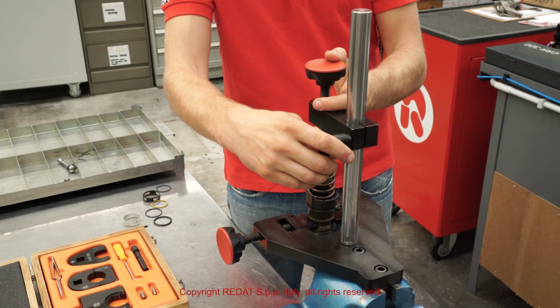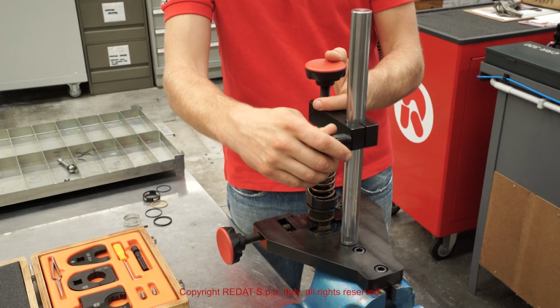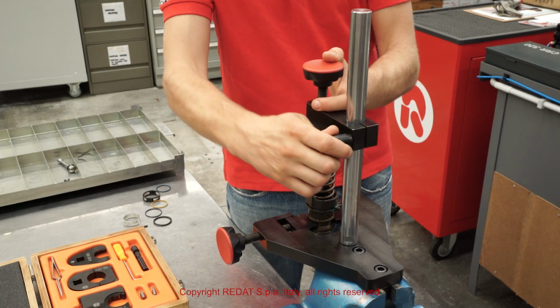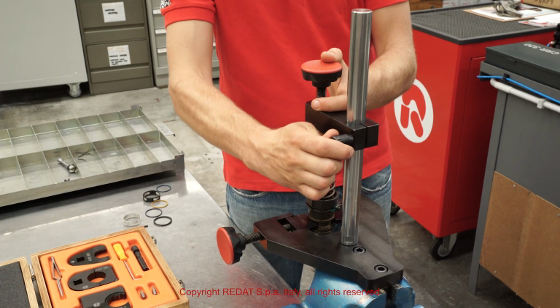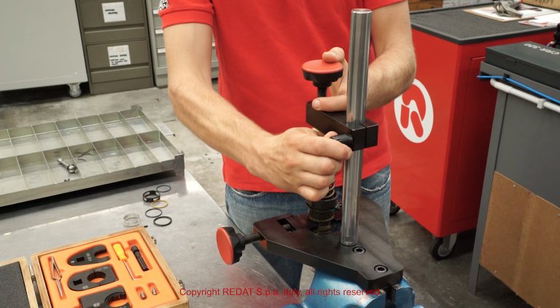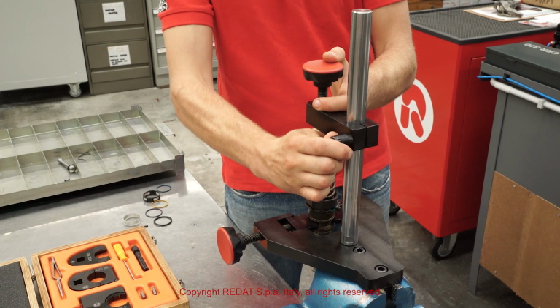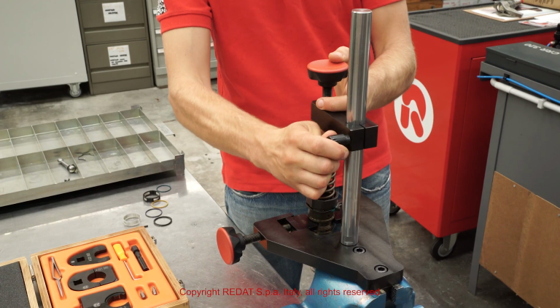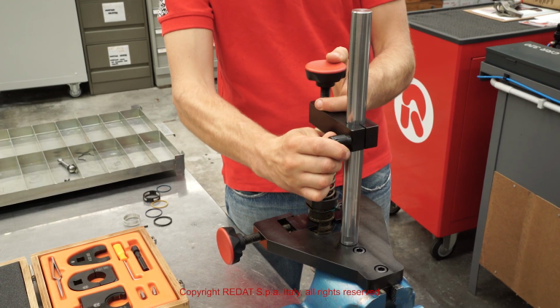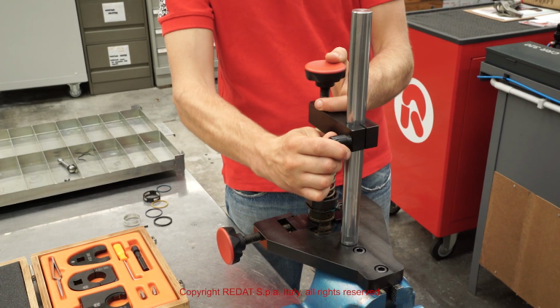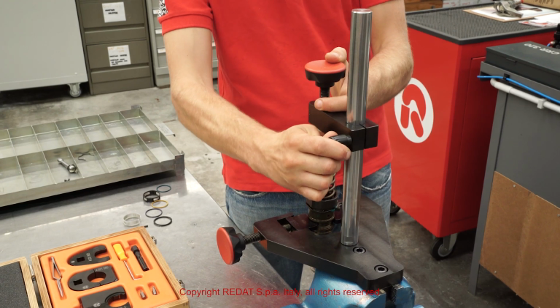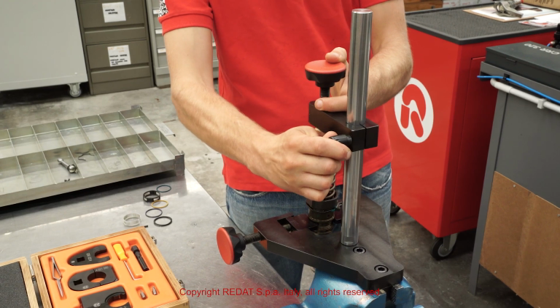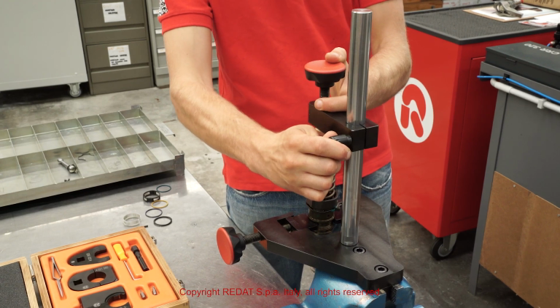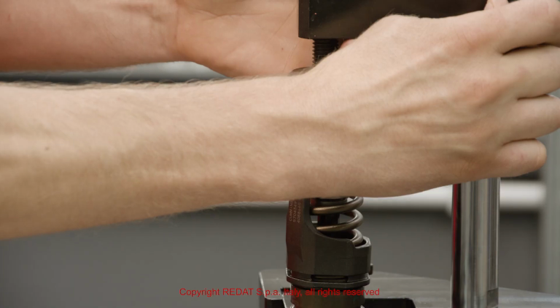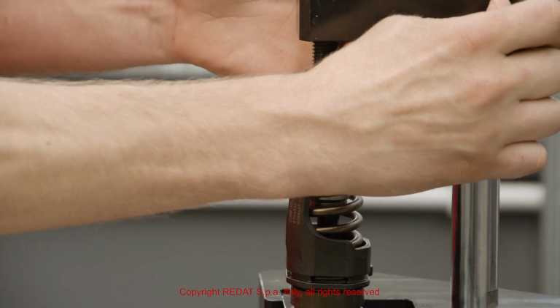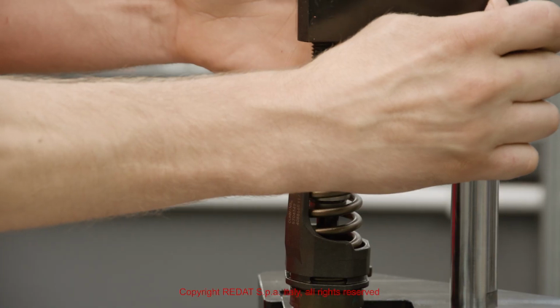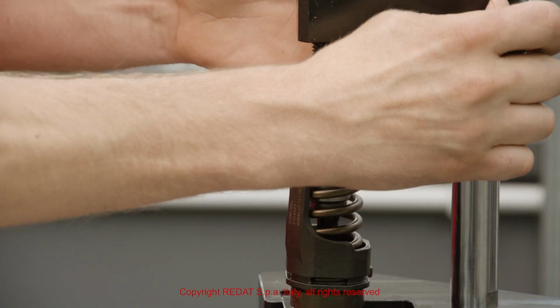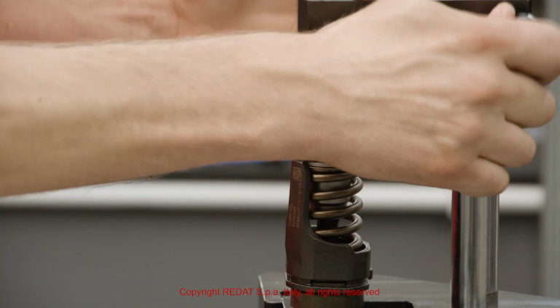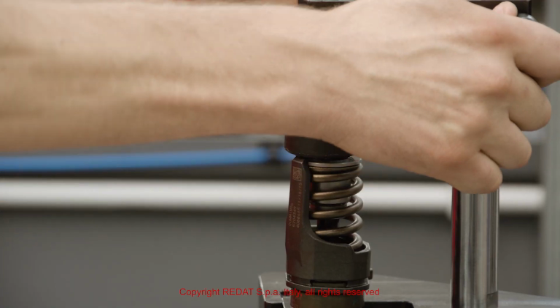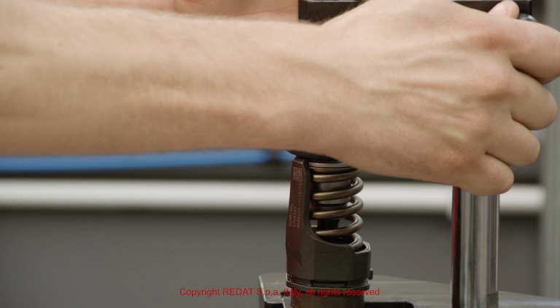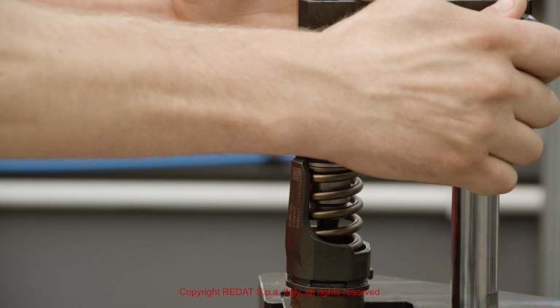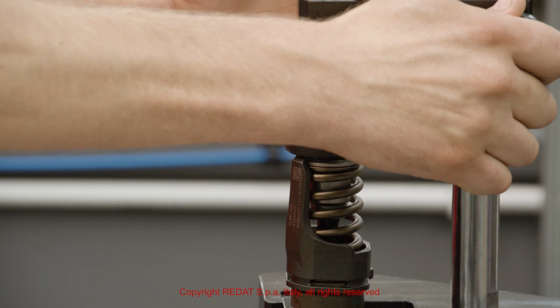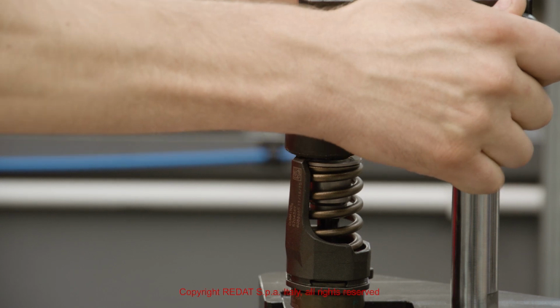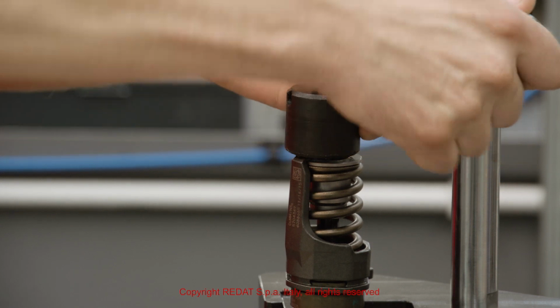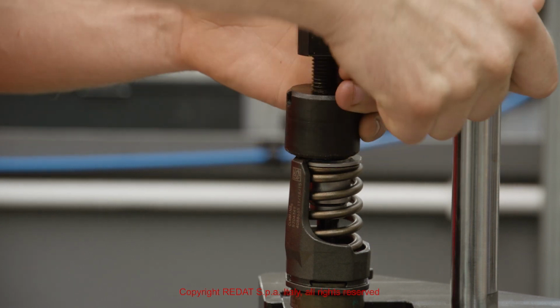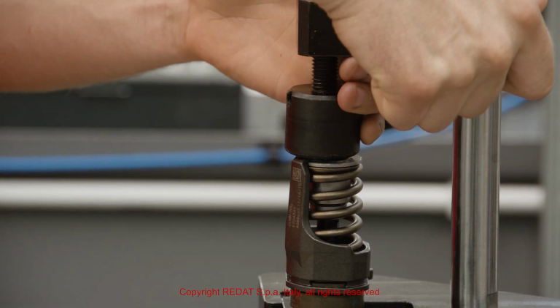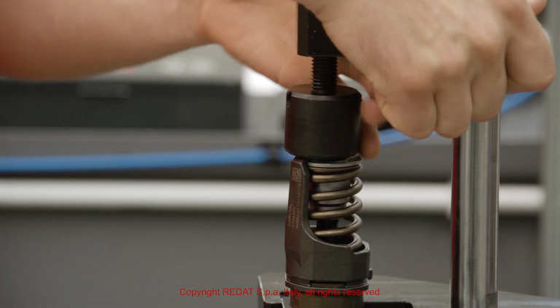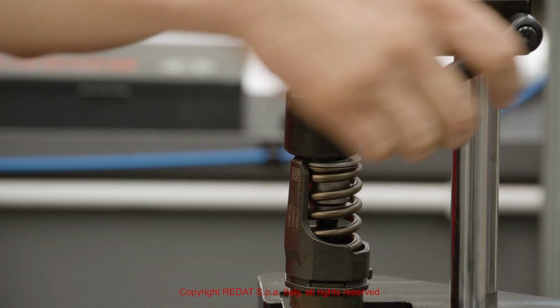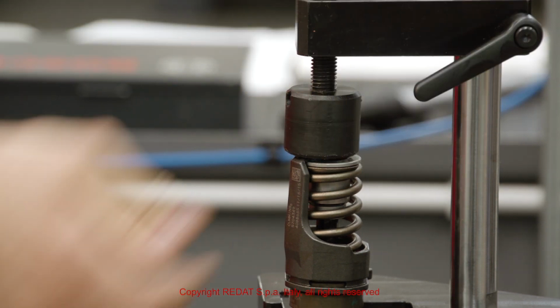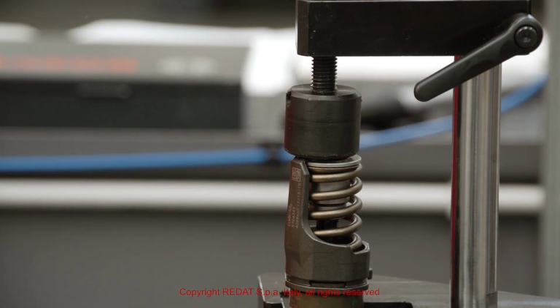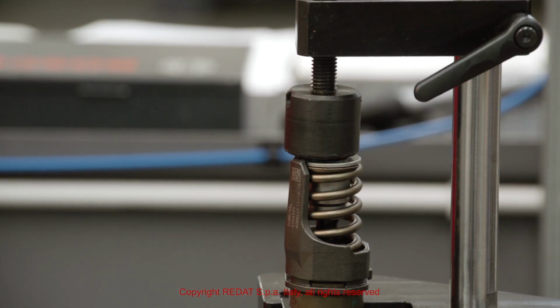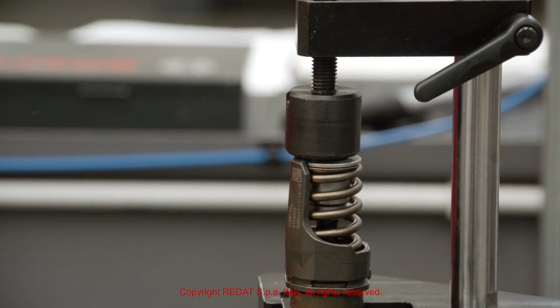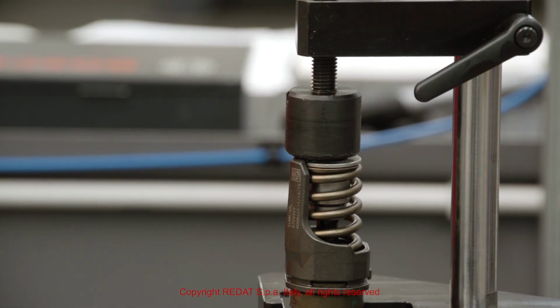To mount the clip correctly, we compress the spring and insert the clip.